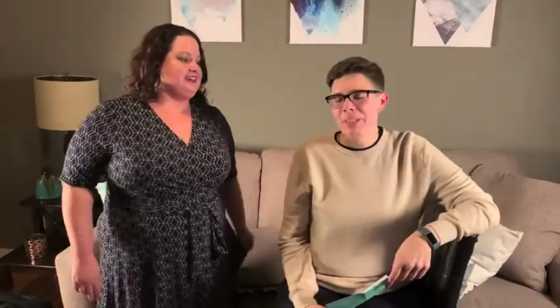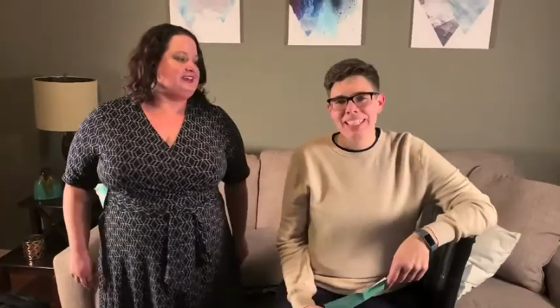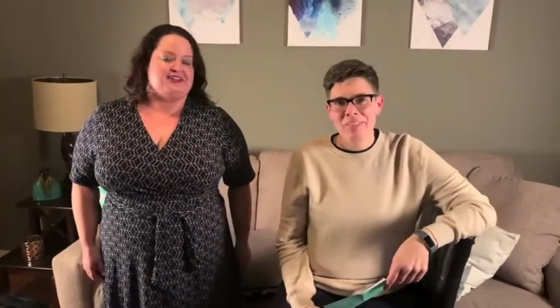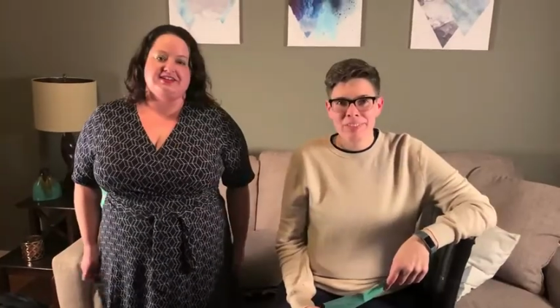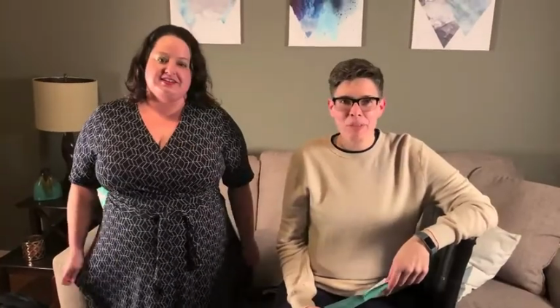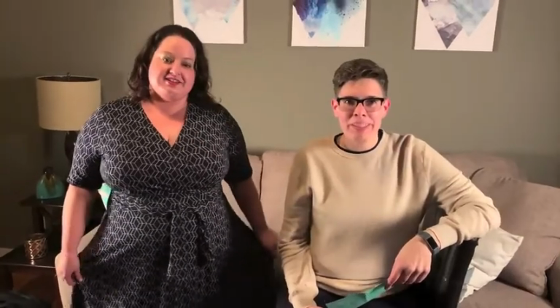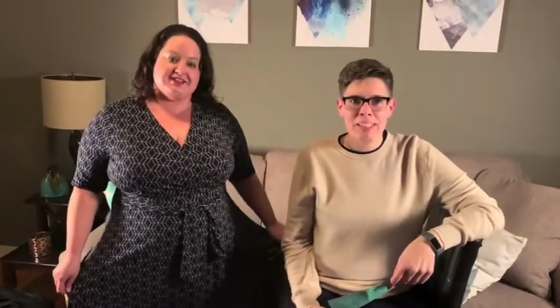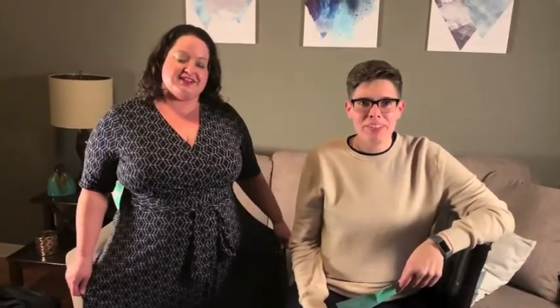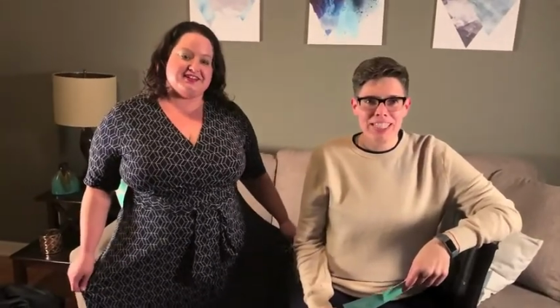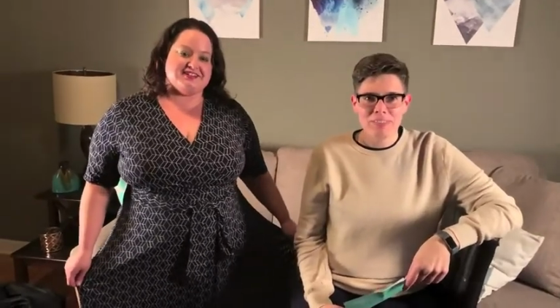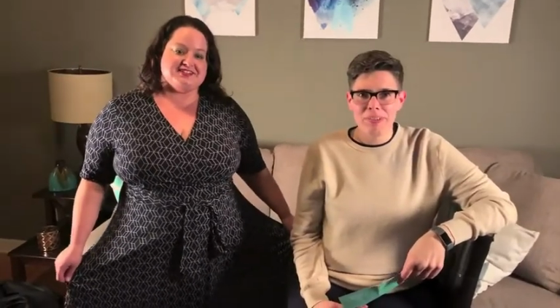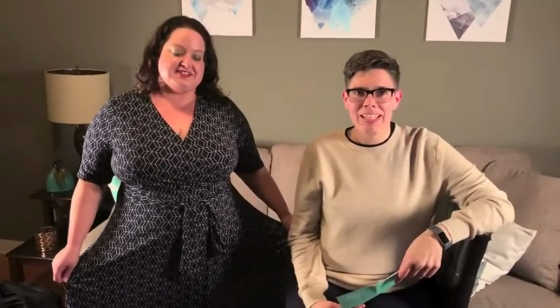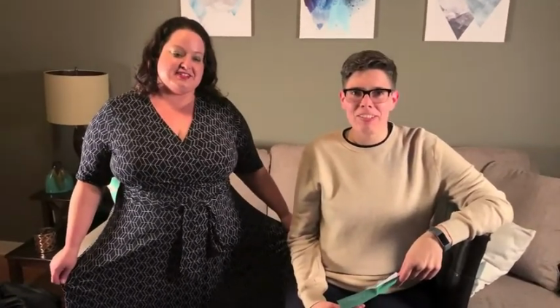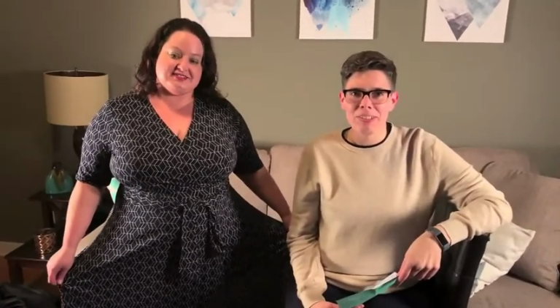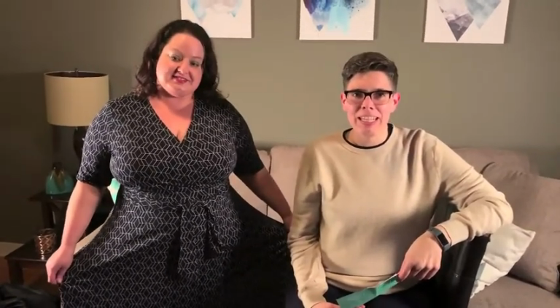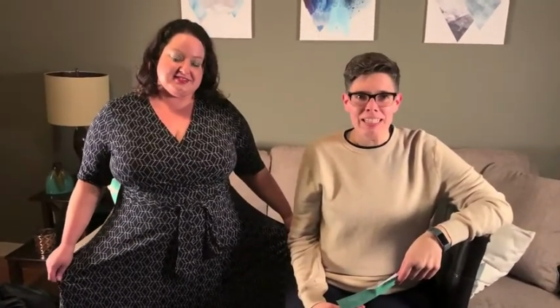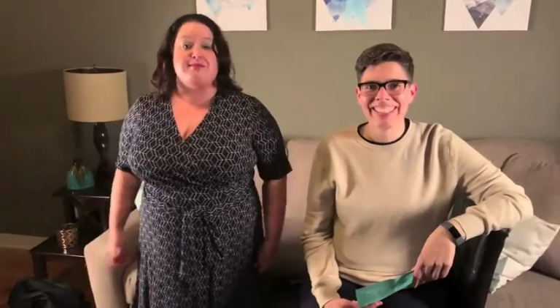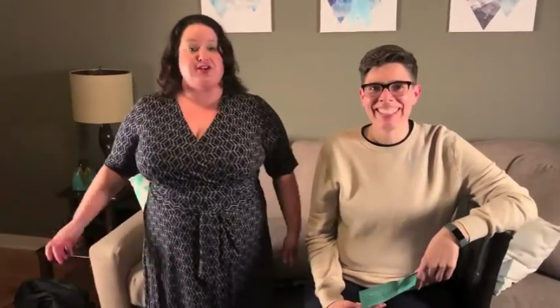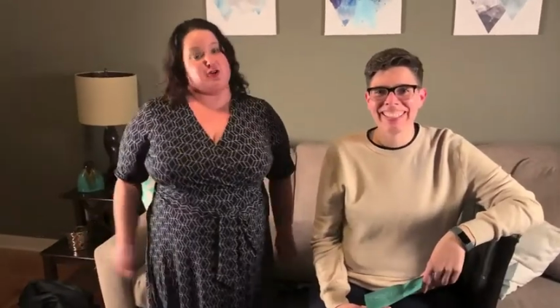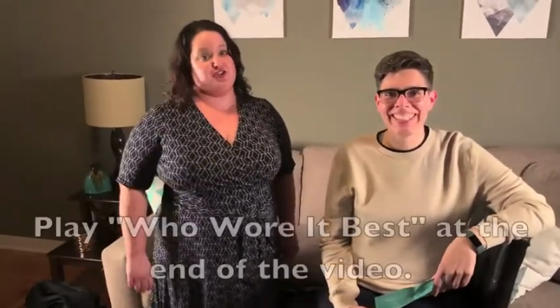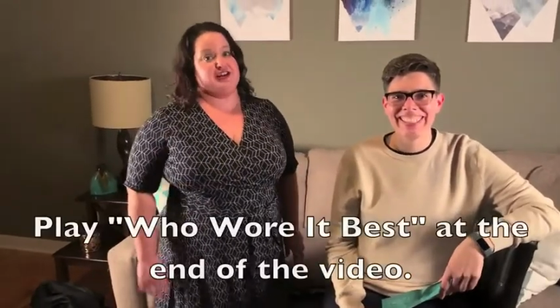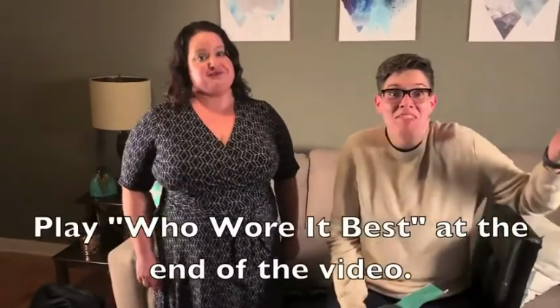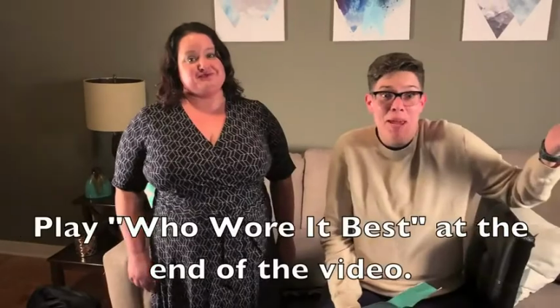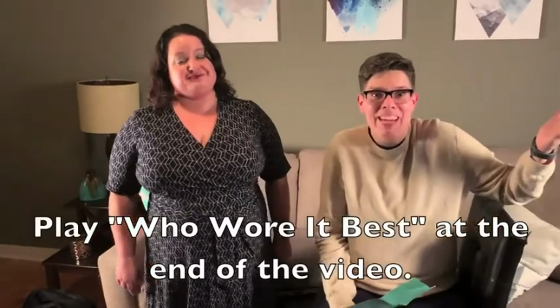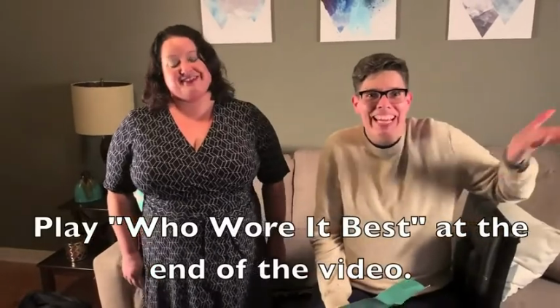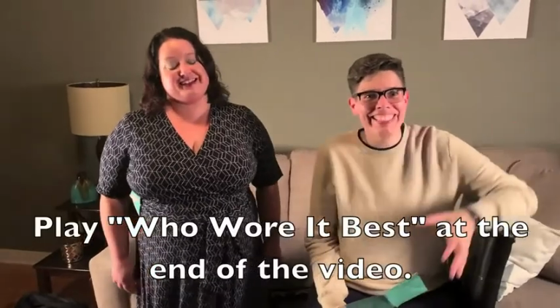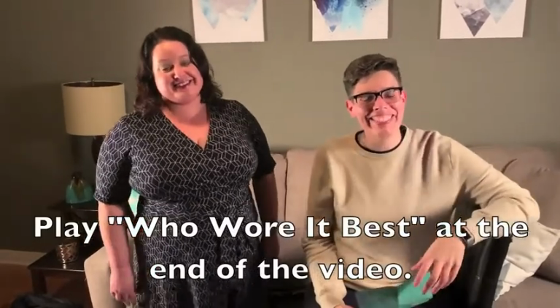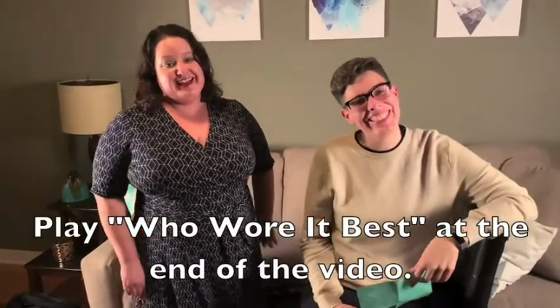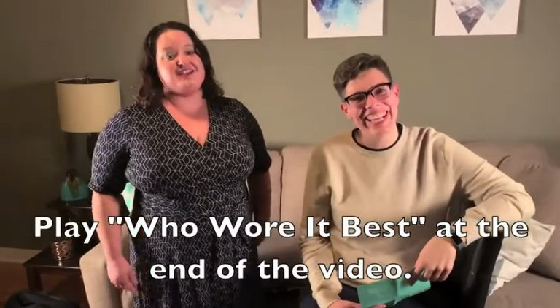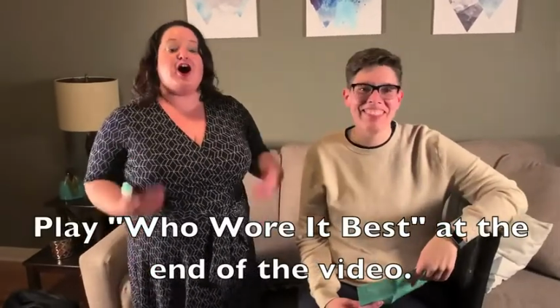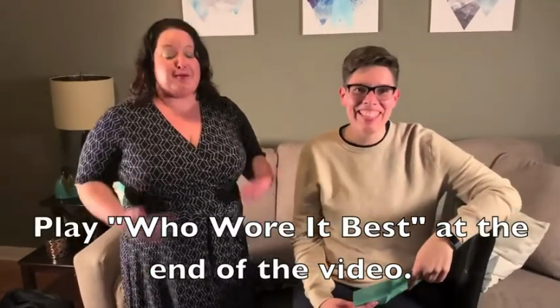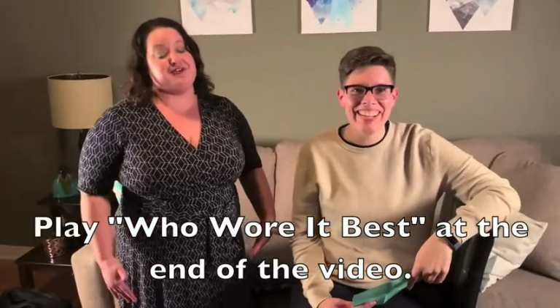Bridget and I have a different opinion about the dress — we both think it looks really nice. Maybe Nicole should try it on. Stay tuned until the end of the video.